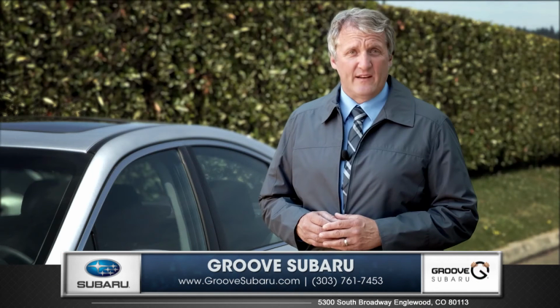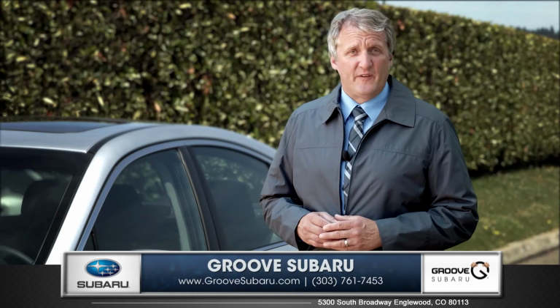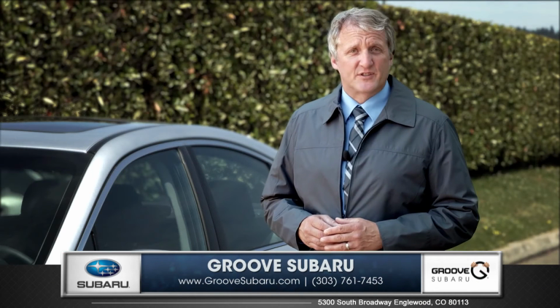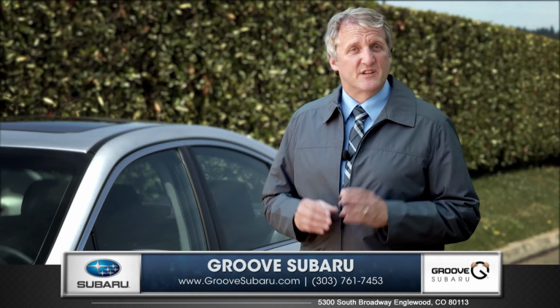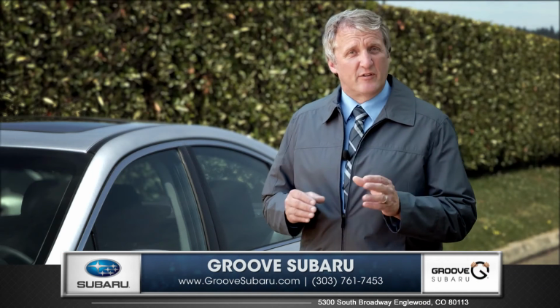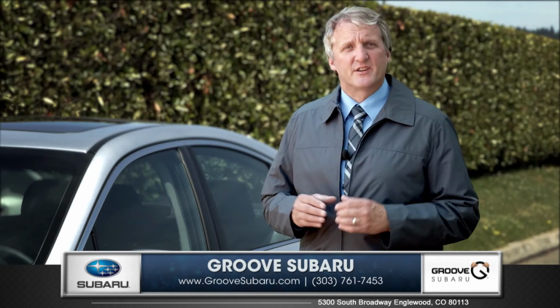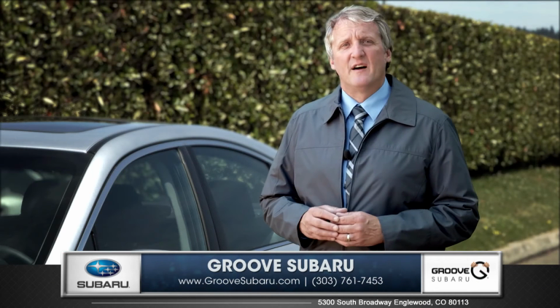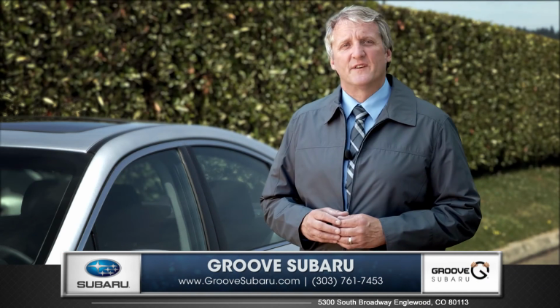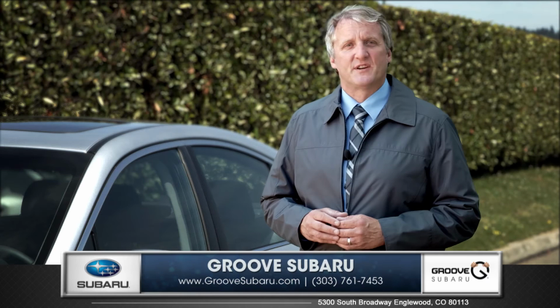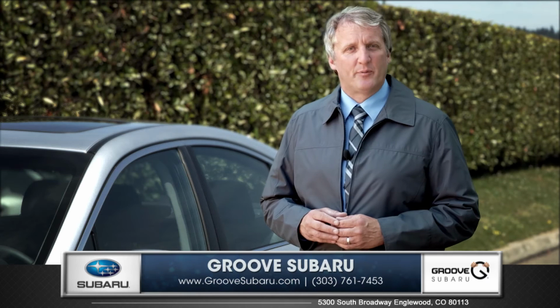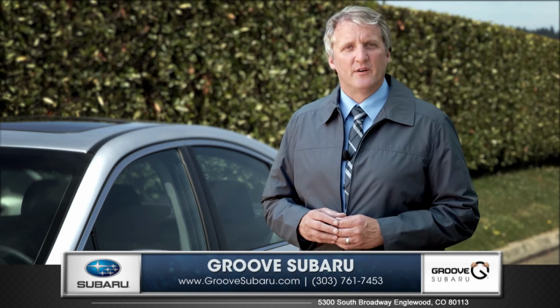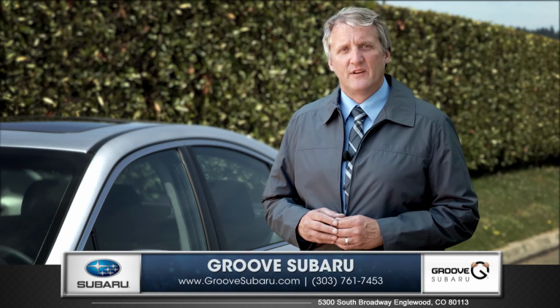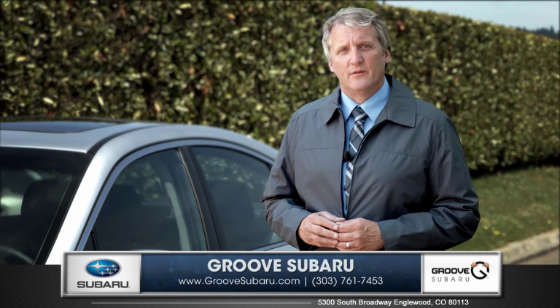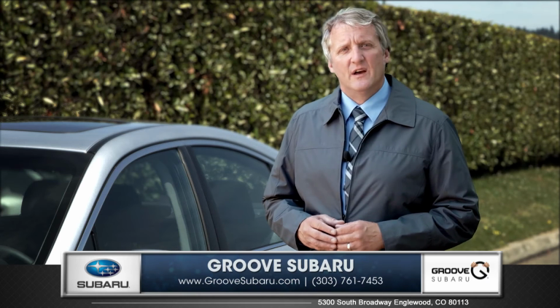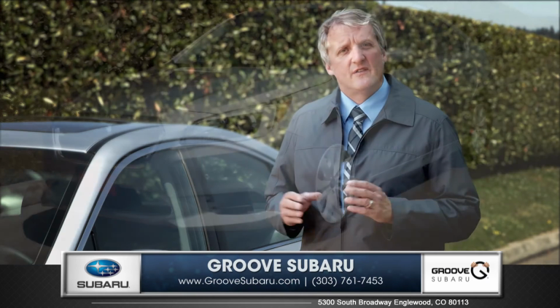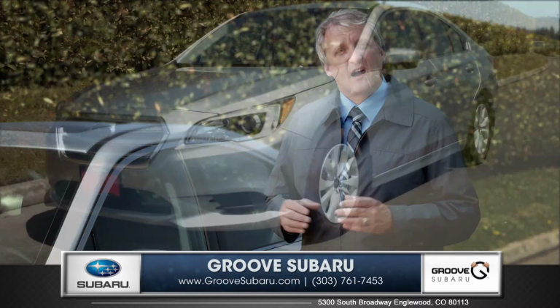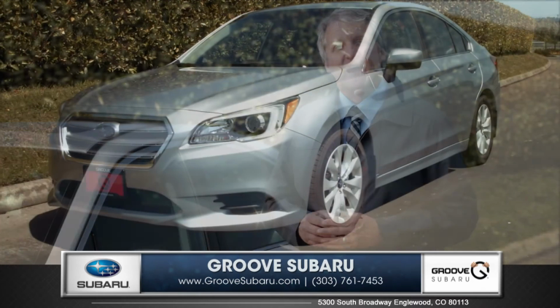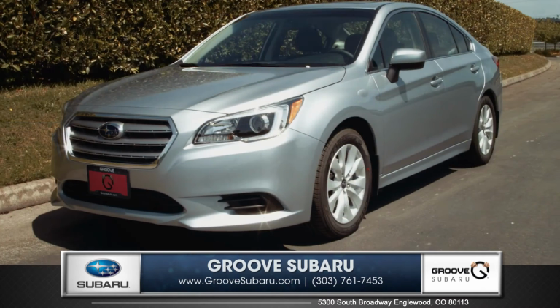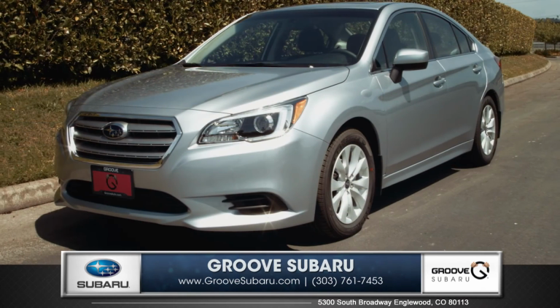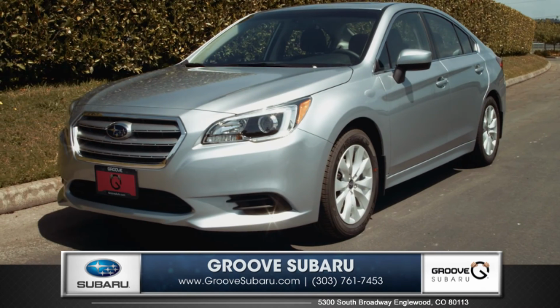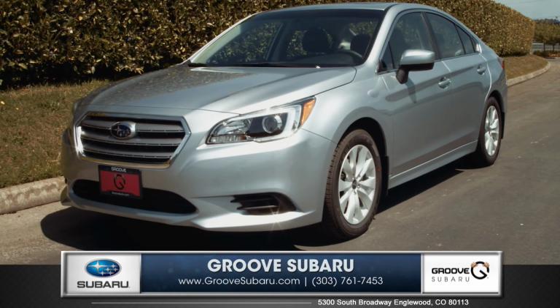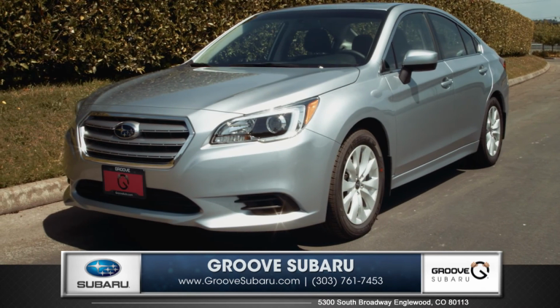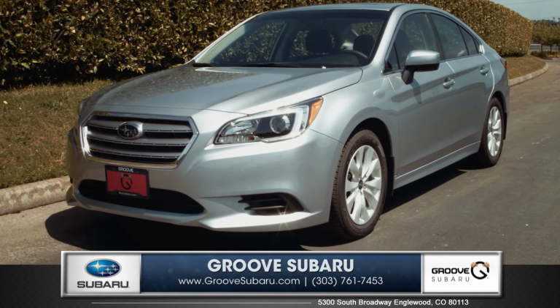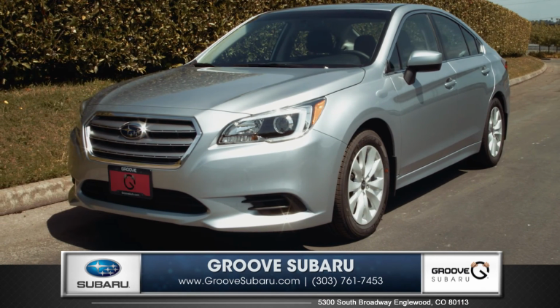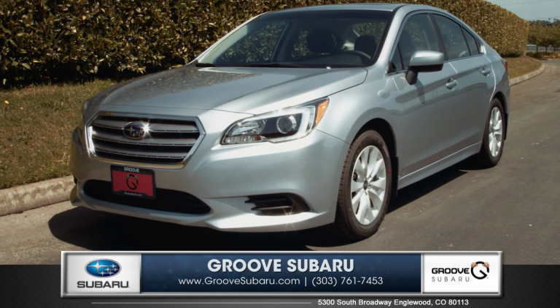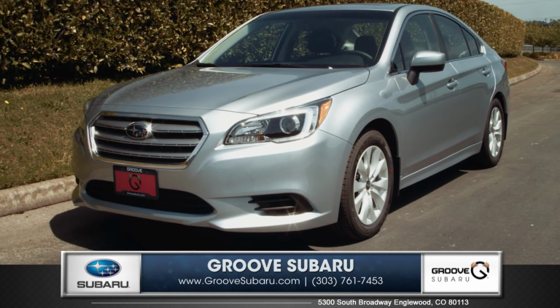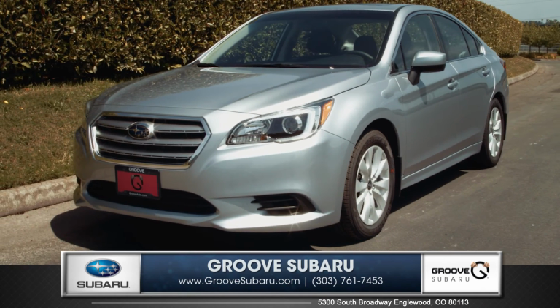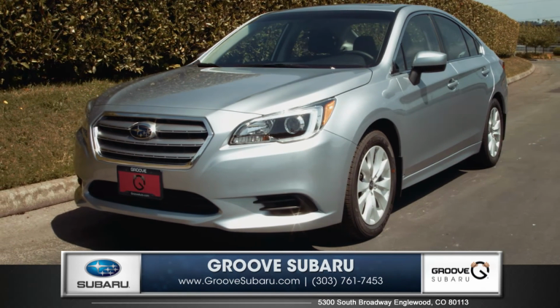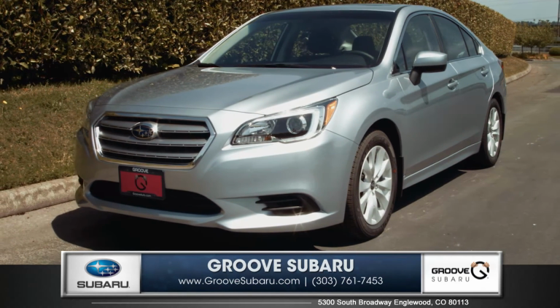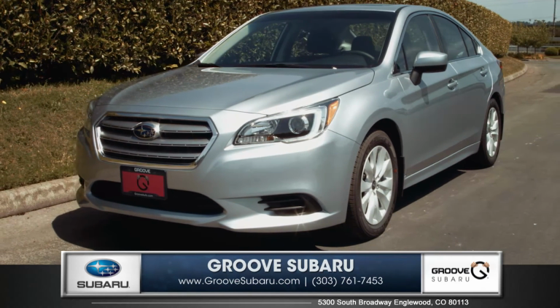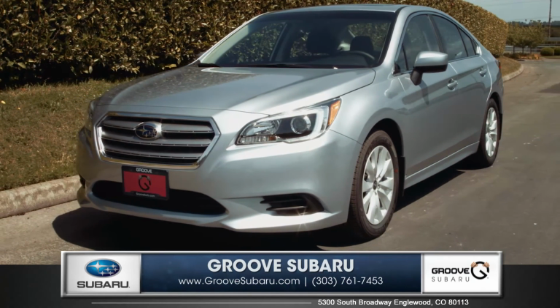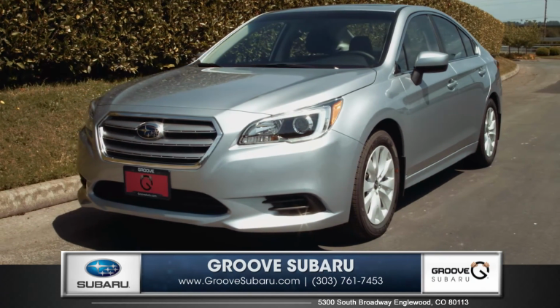So come down and see us and check out the 2015 Subaru Legacy.